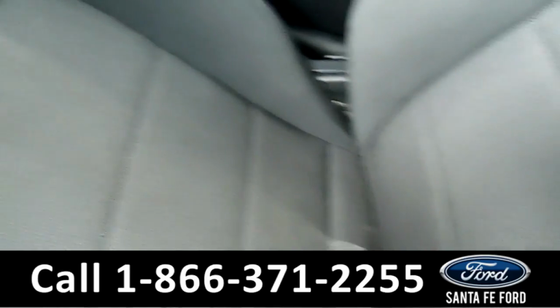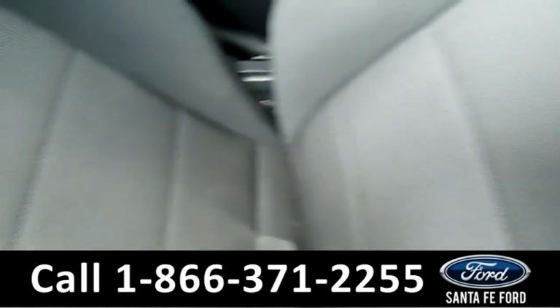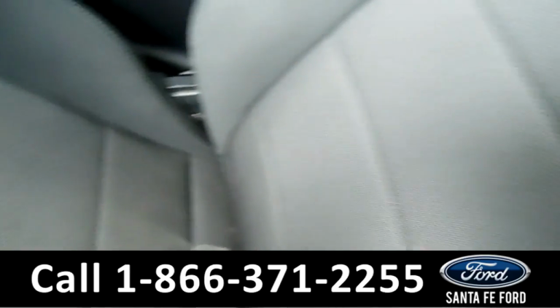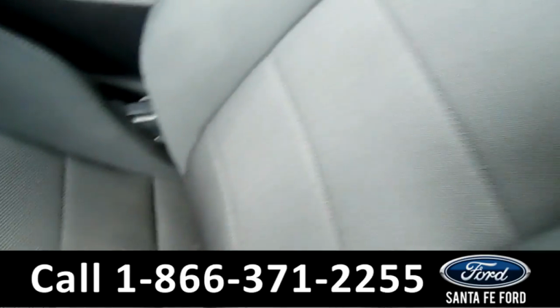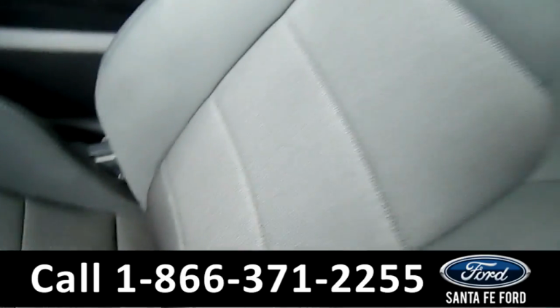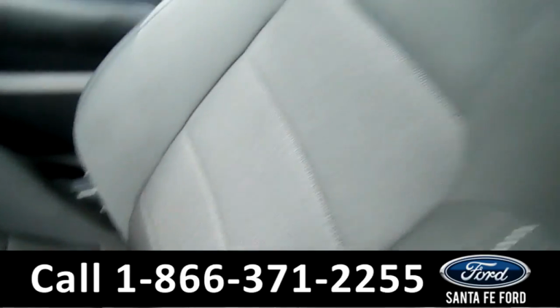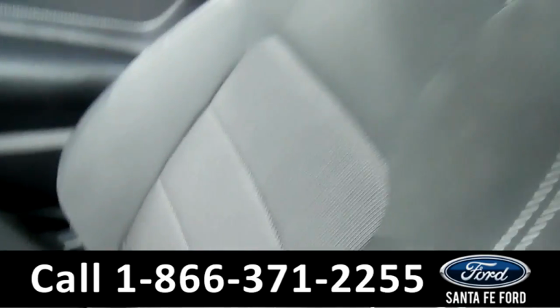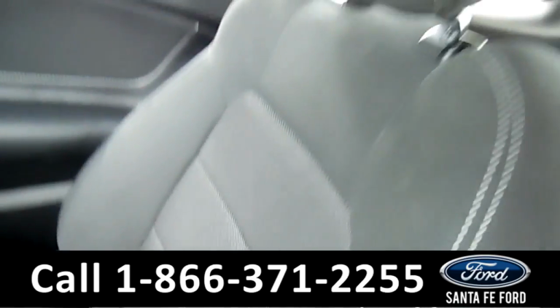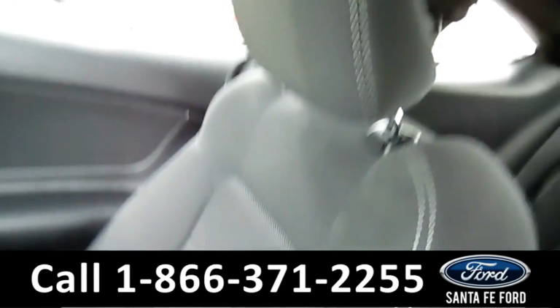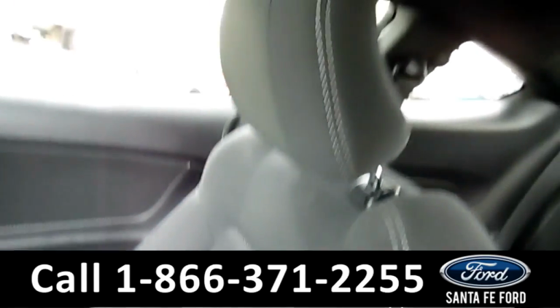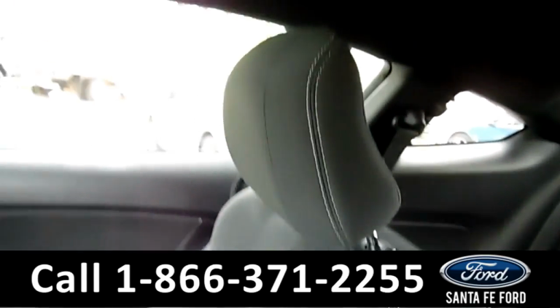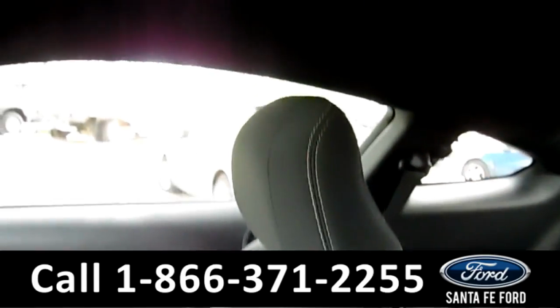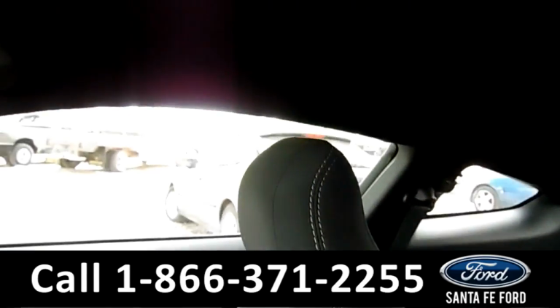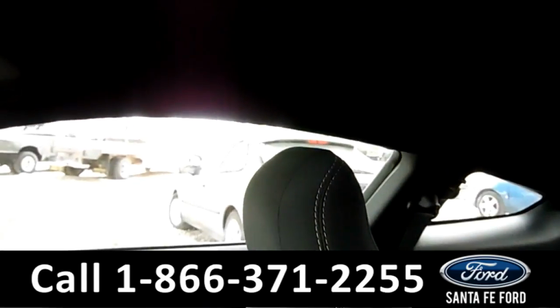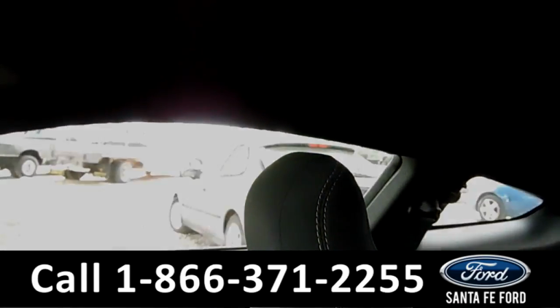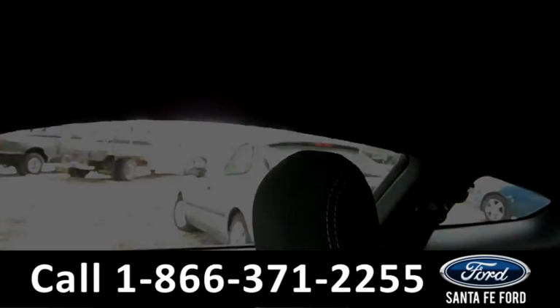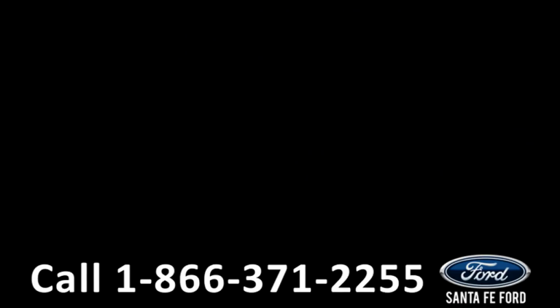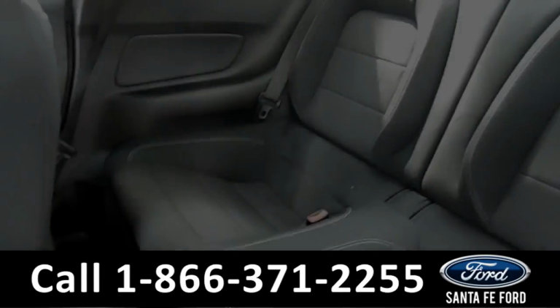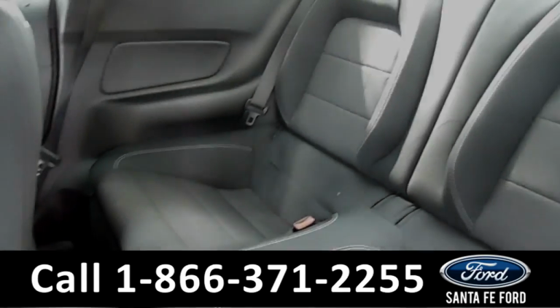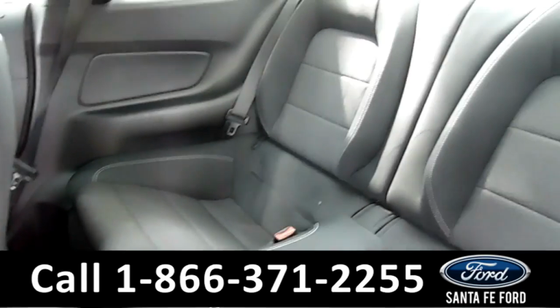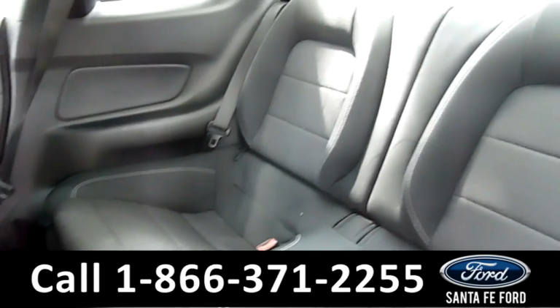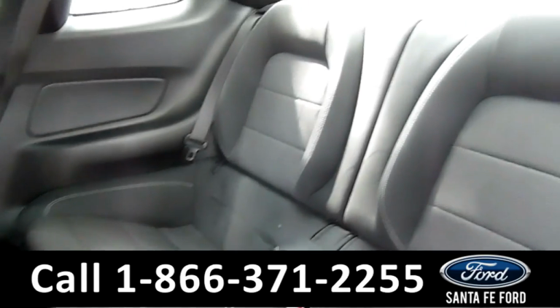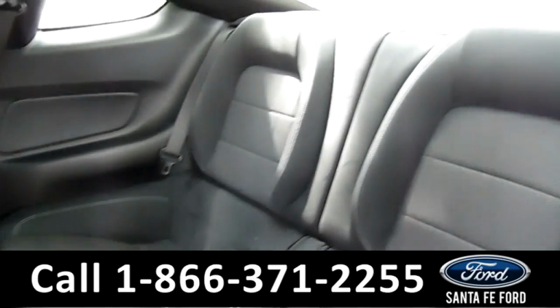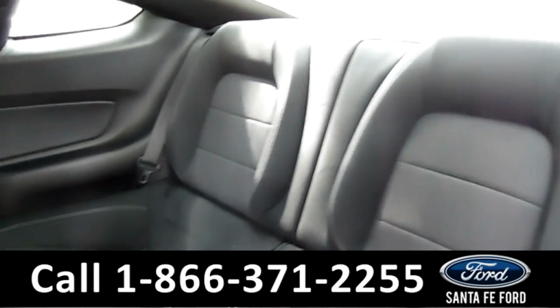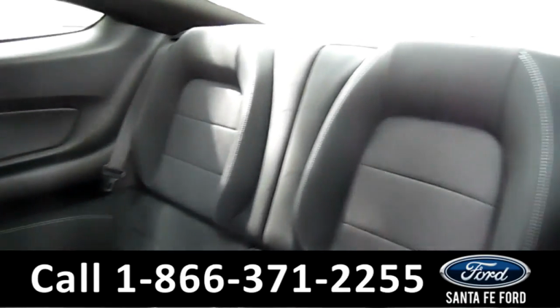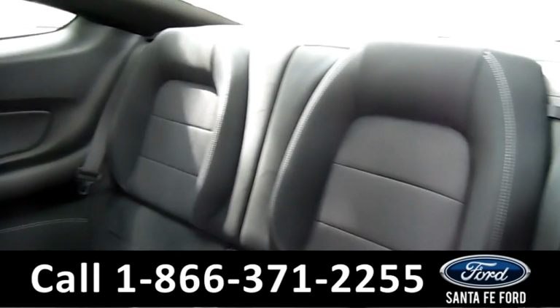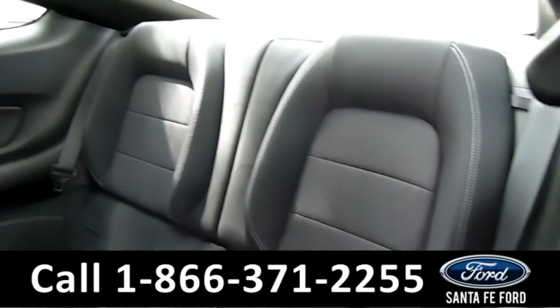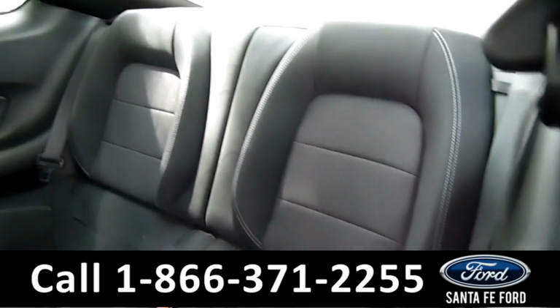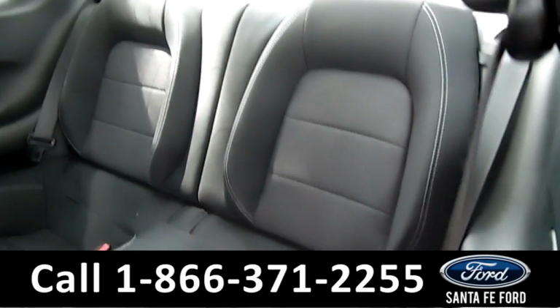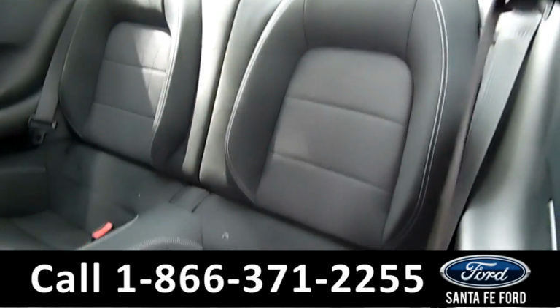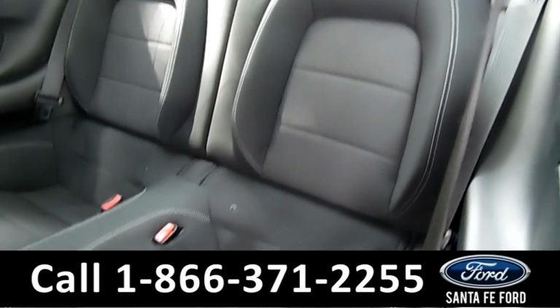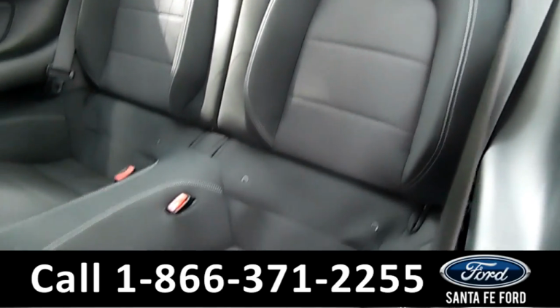Now let's take a look at the additional seating. And here's a look at the additional seating.